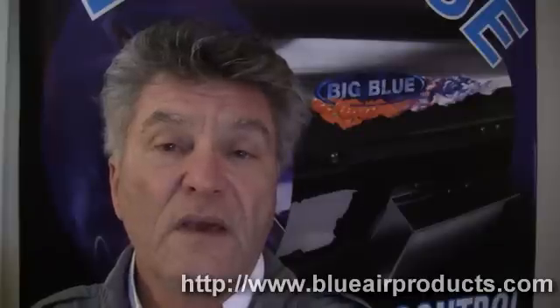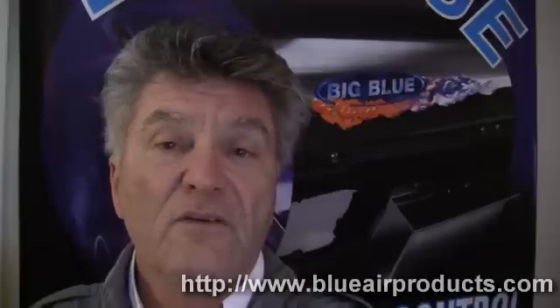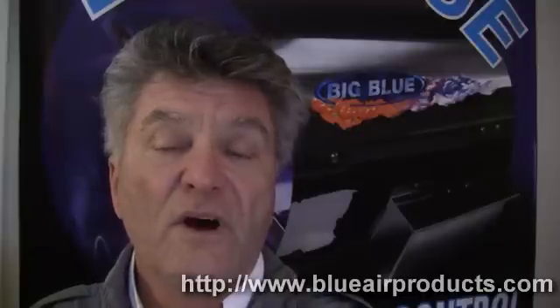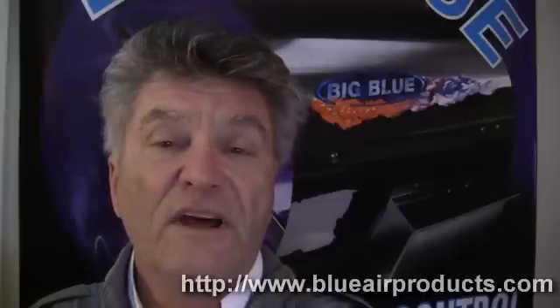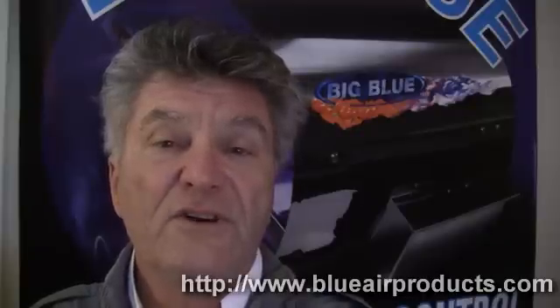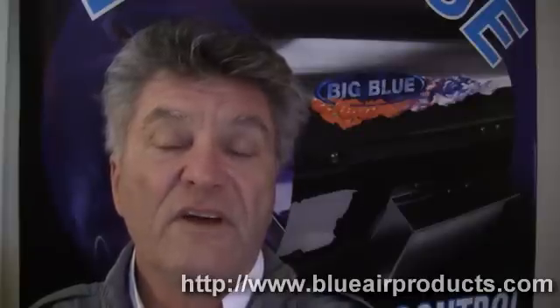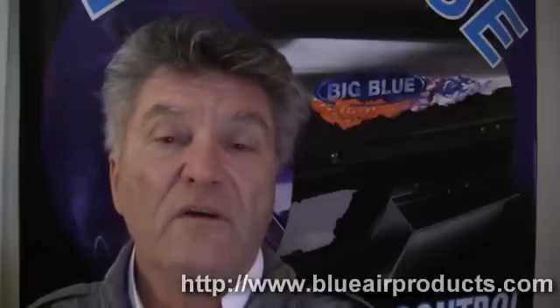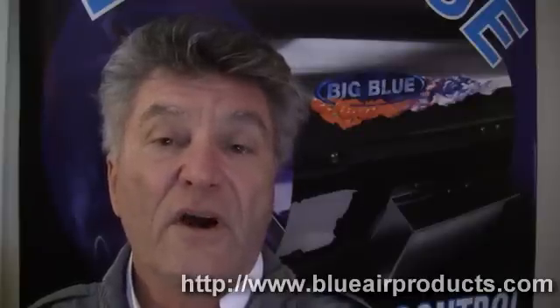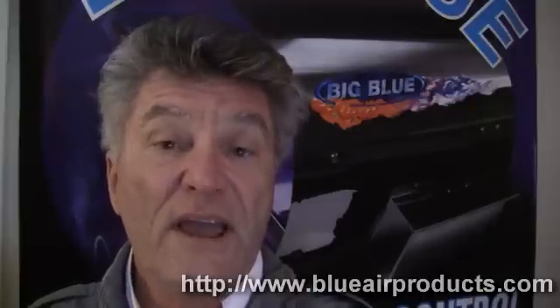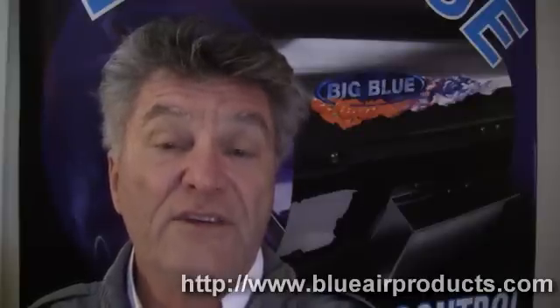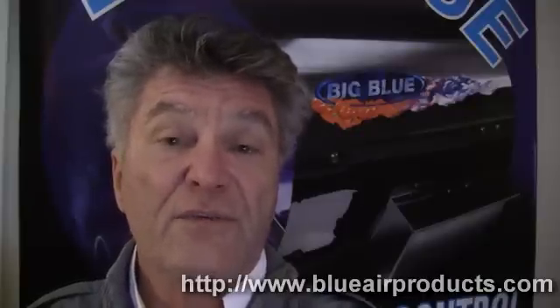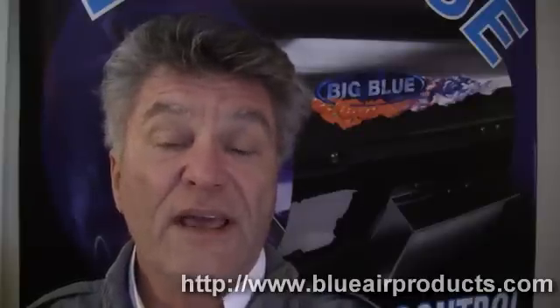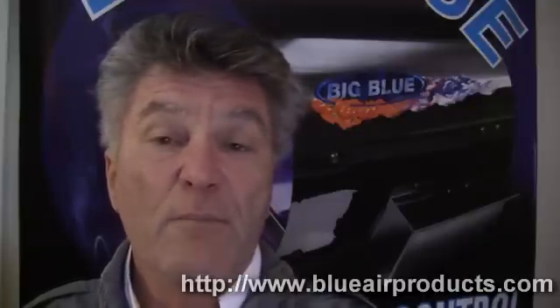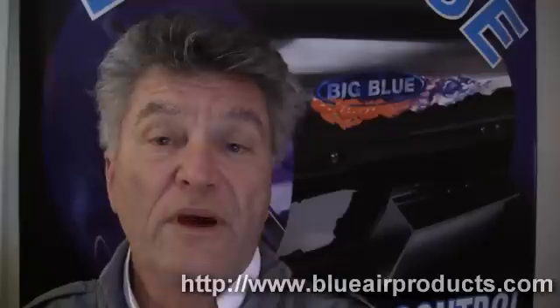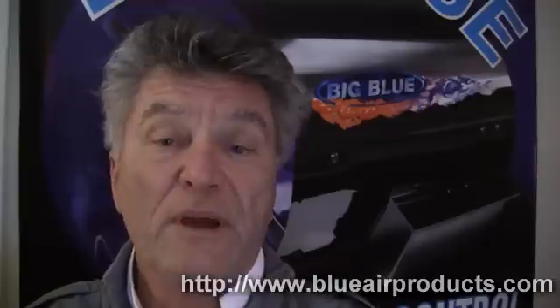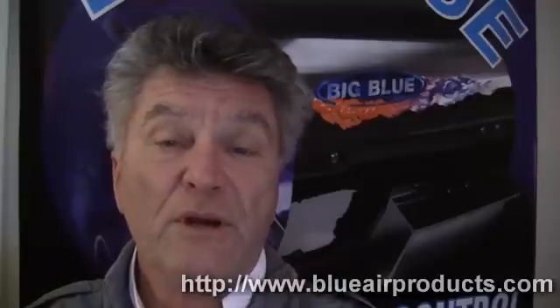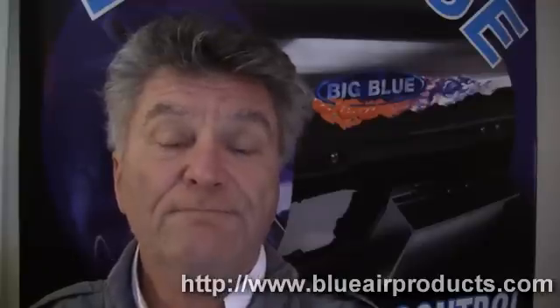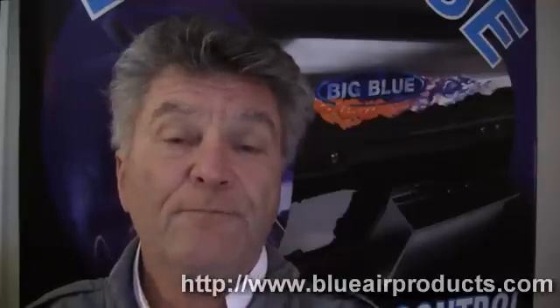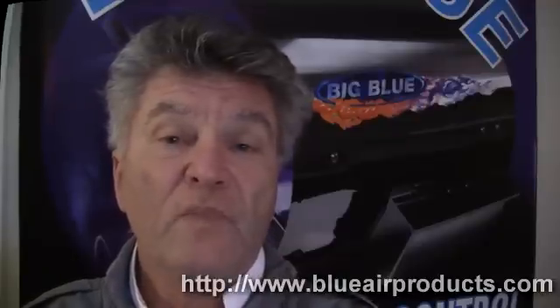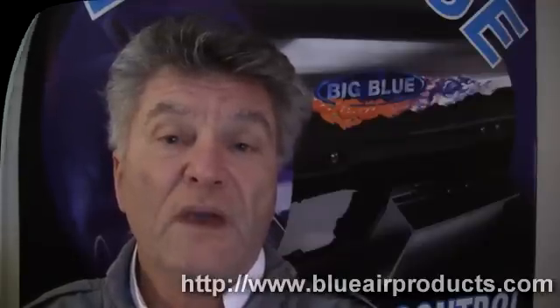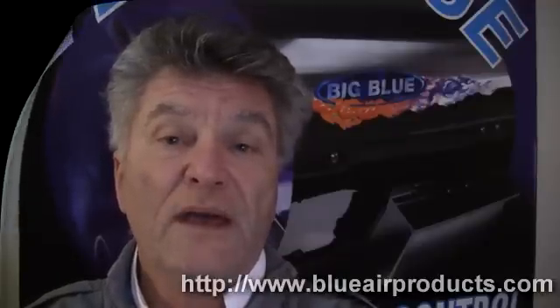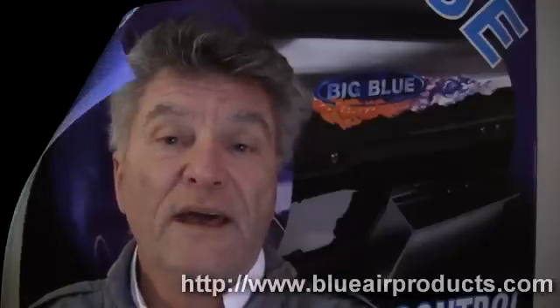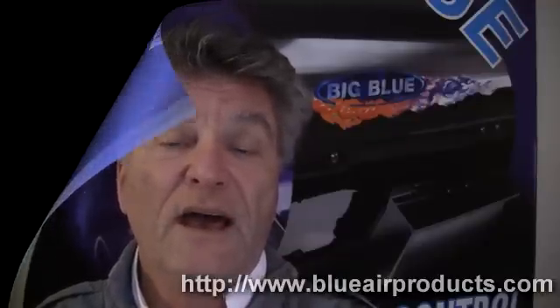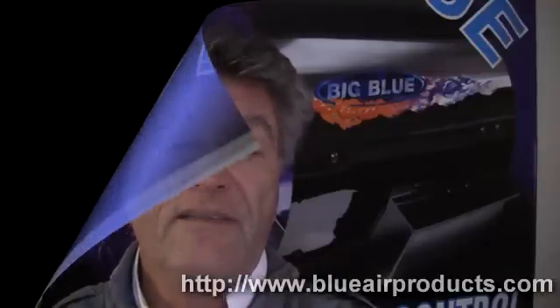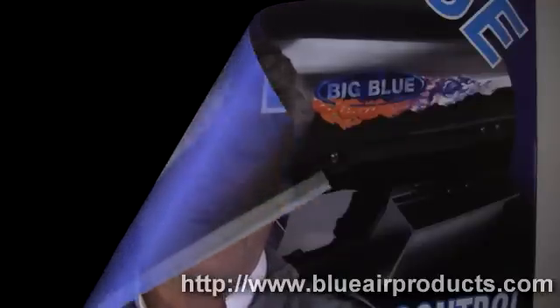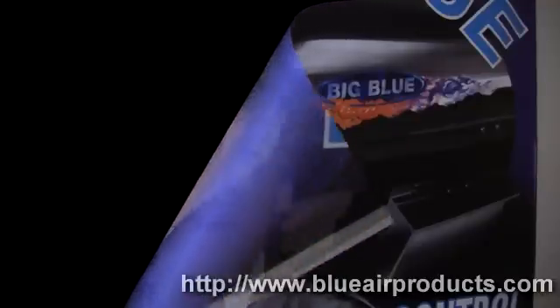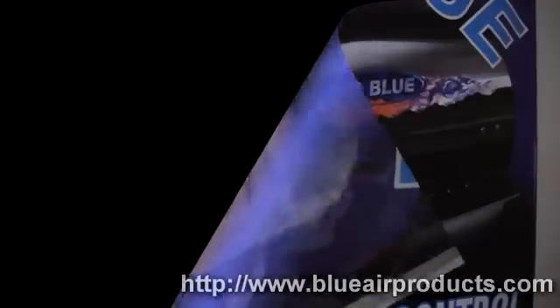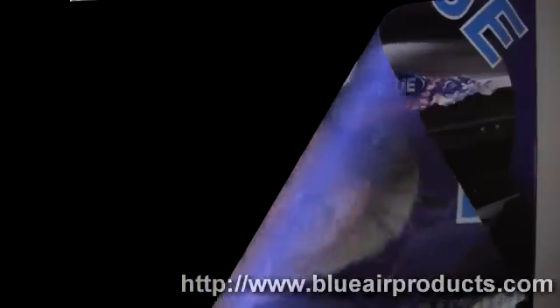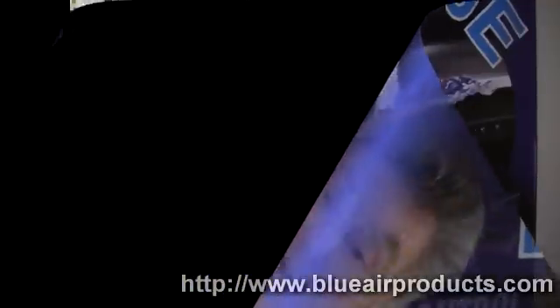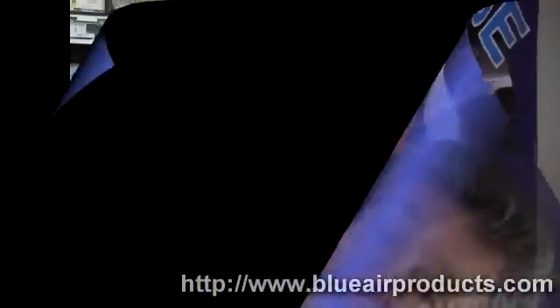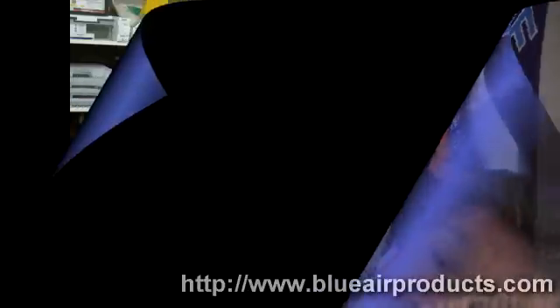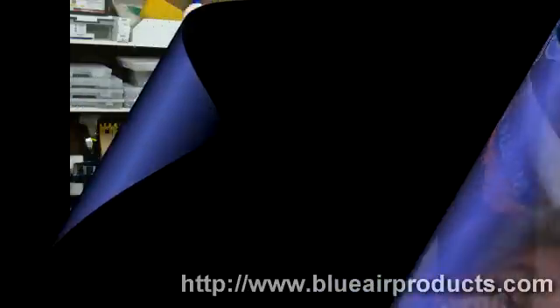So I've done a short video on our 8-inch, 3-lamp Big Blue, and I think you'll be surprised as a result.